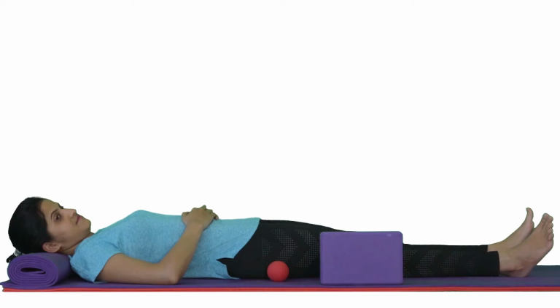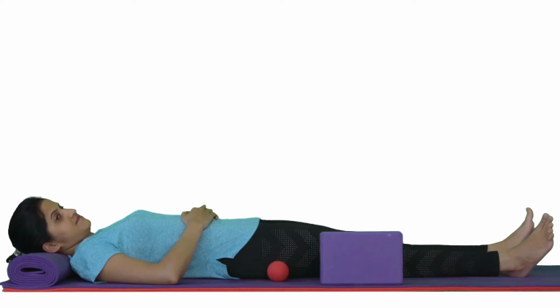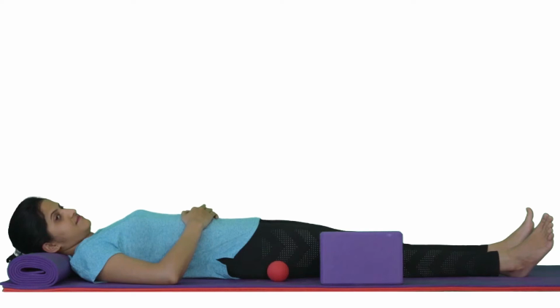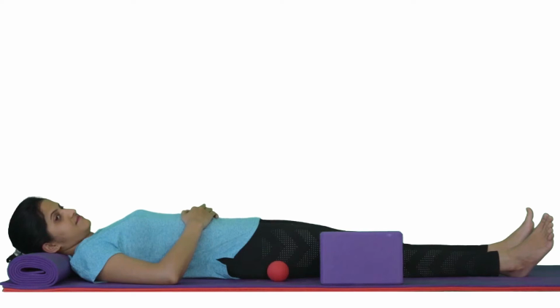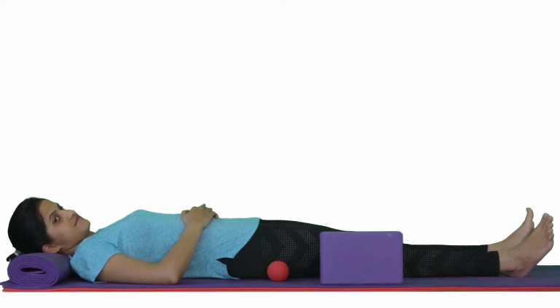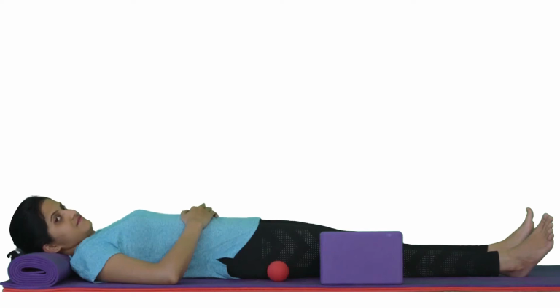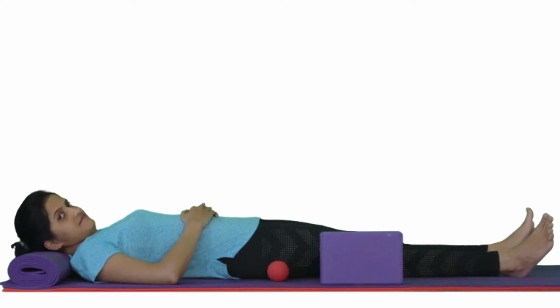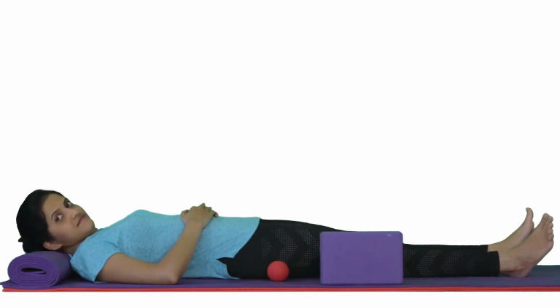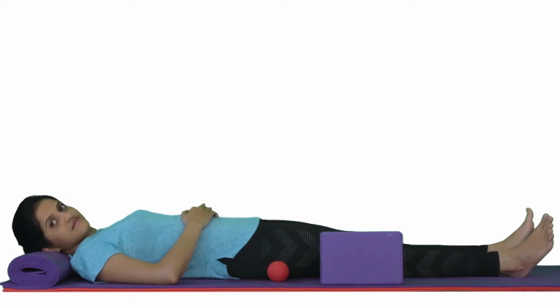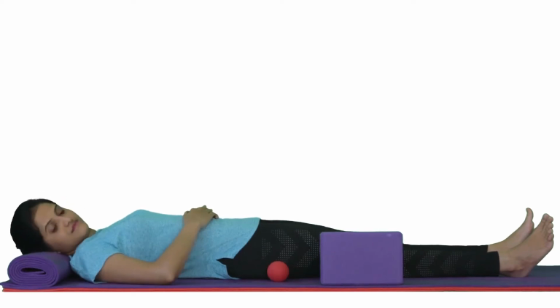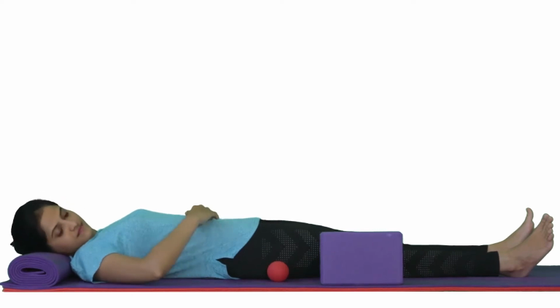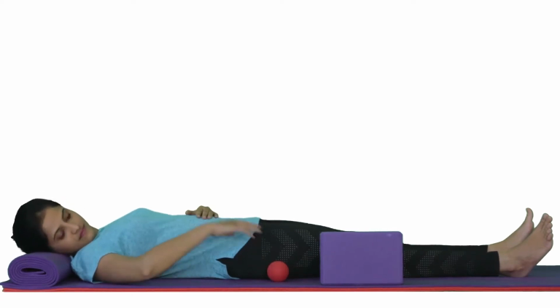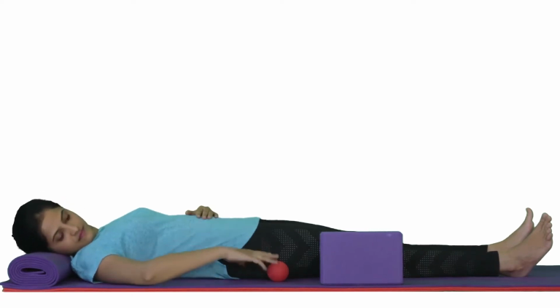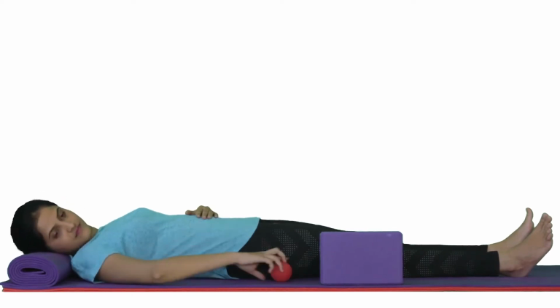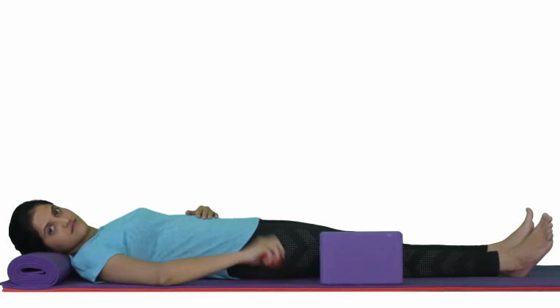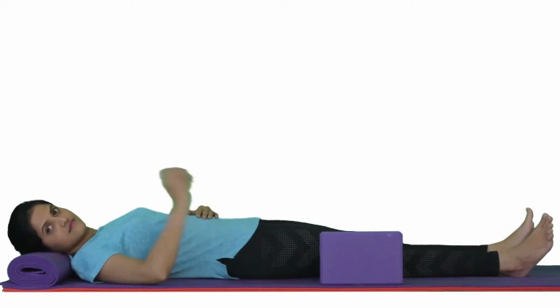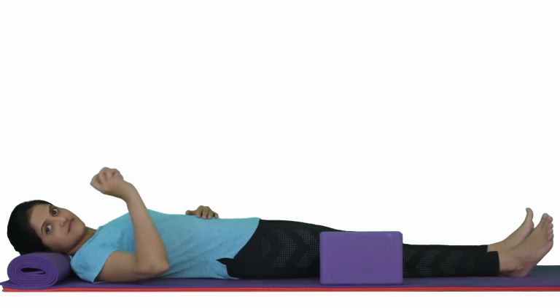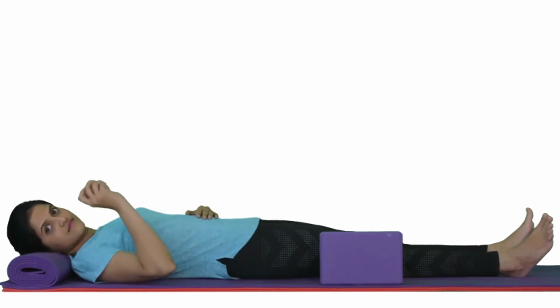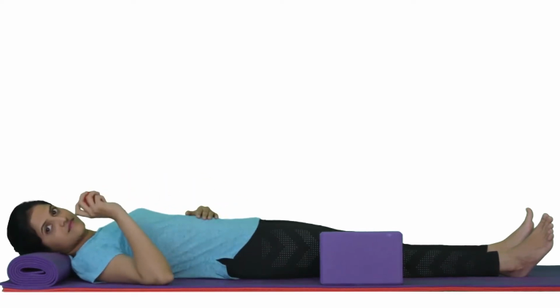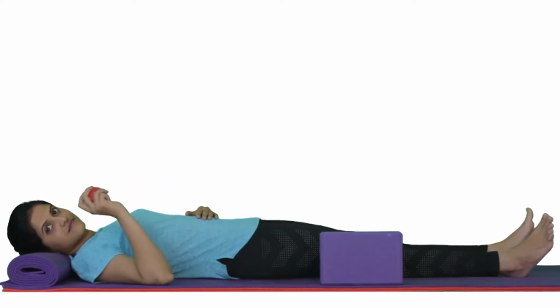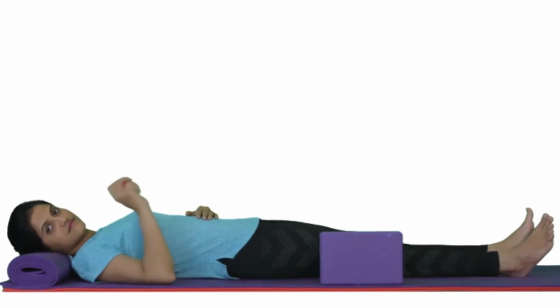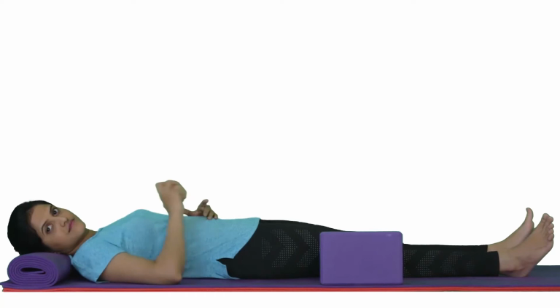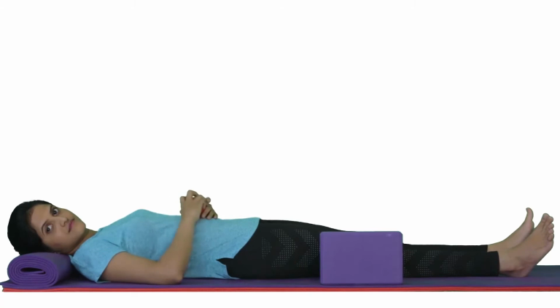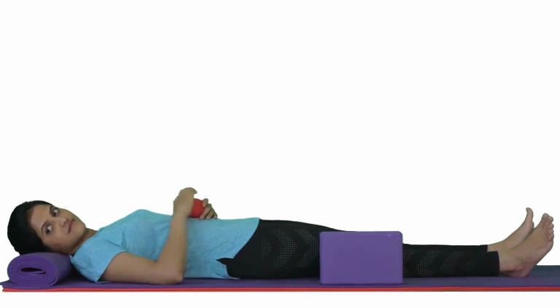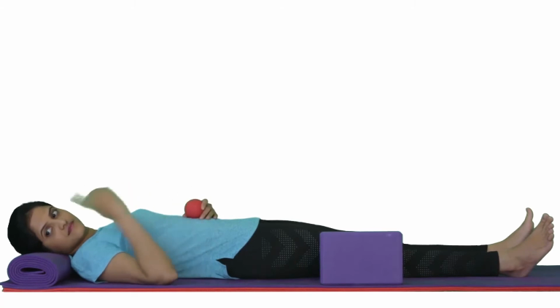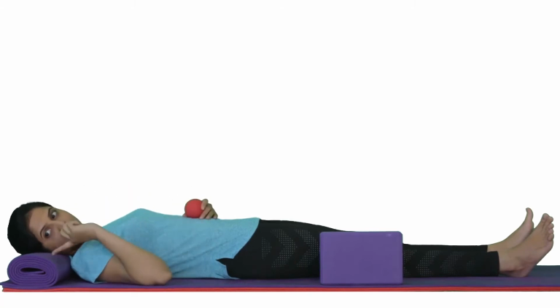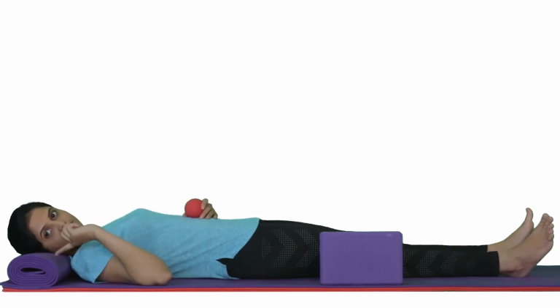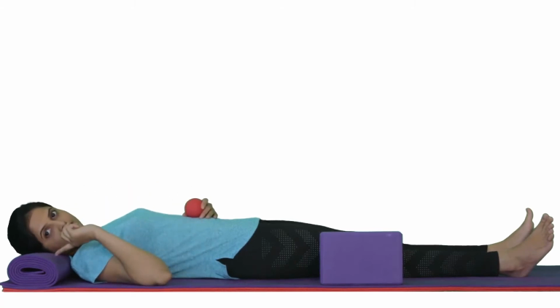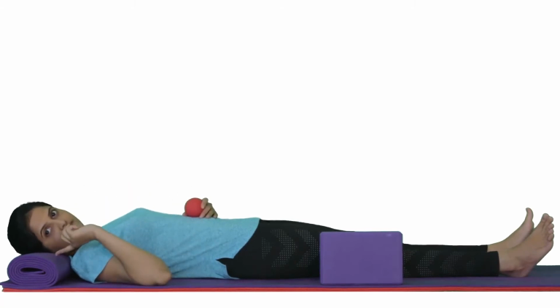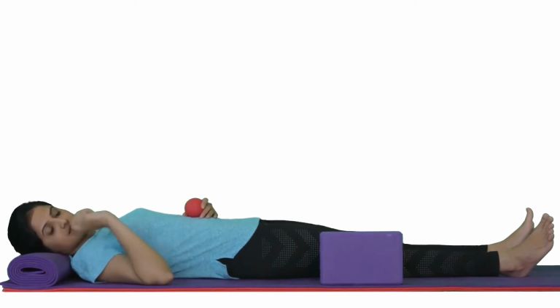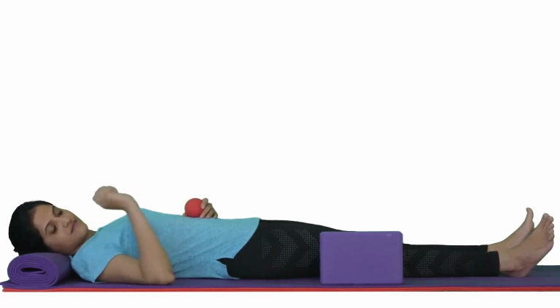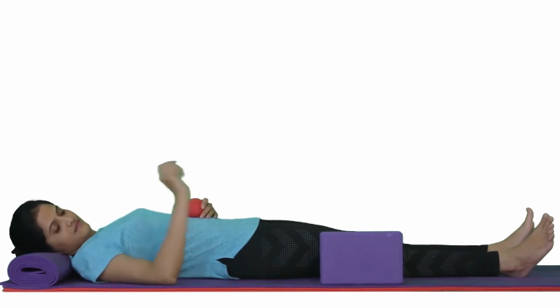To massage the vastus lateralis, you need a ball, pillow, and yoga block or bolster.